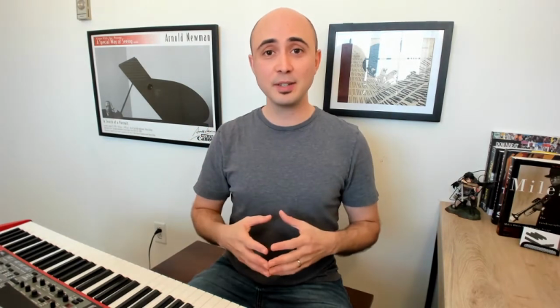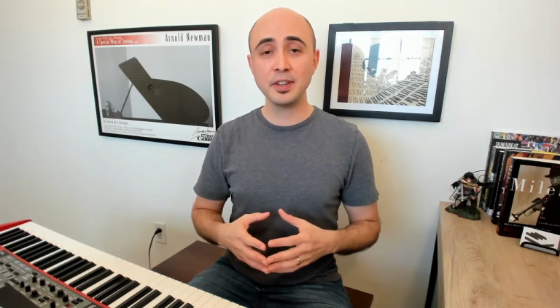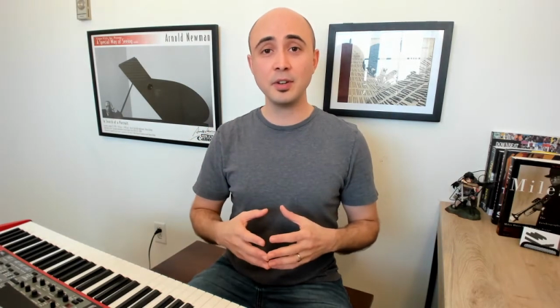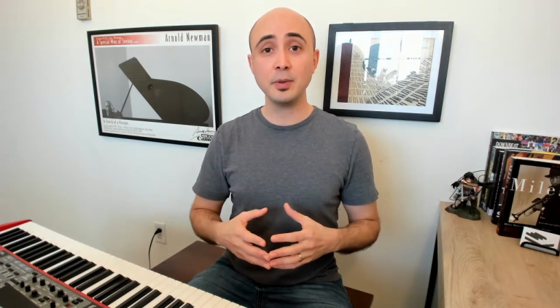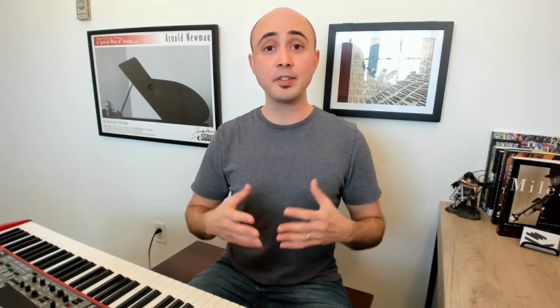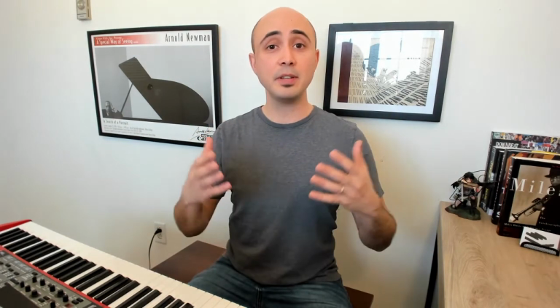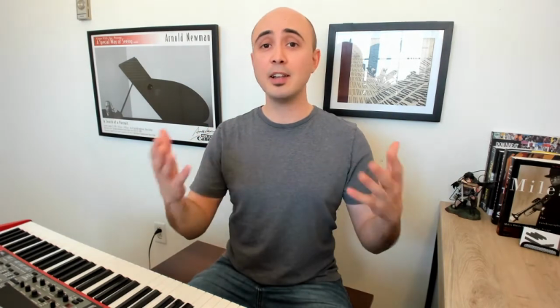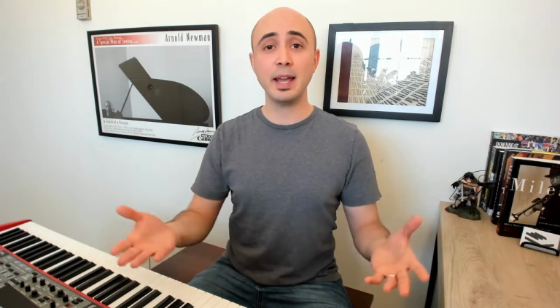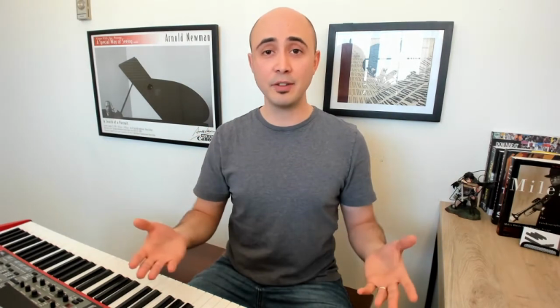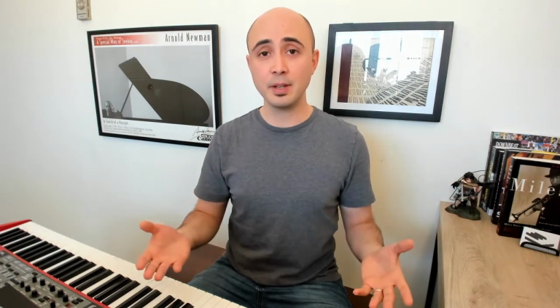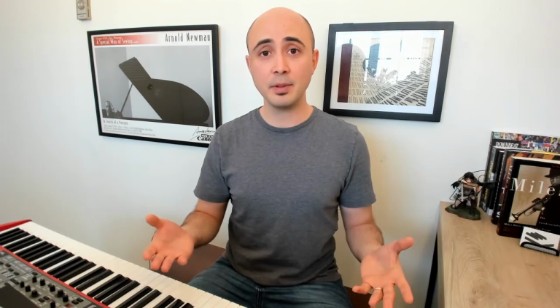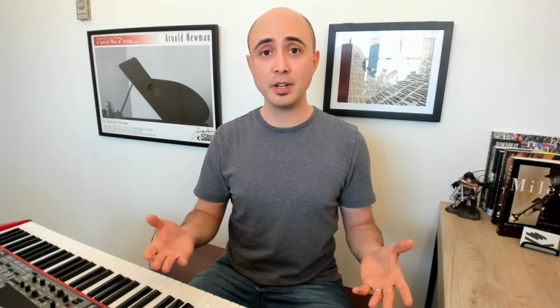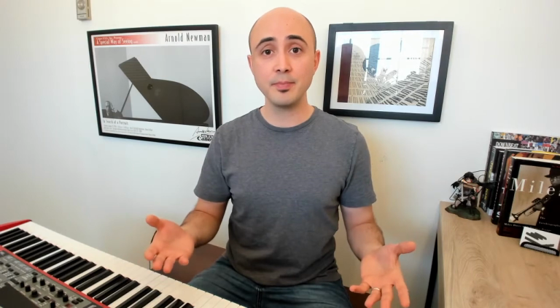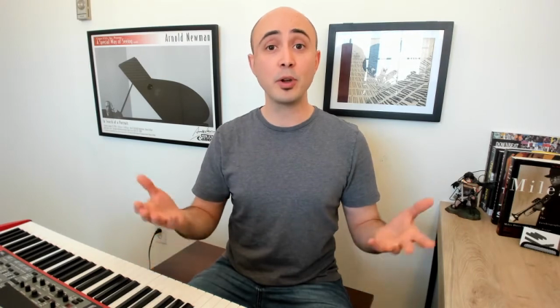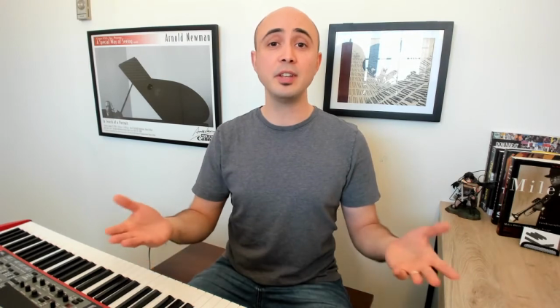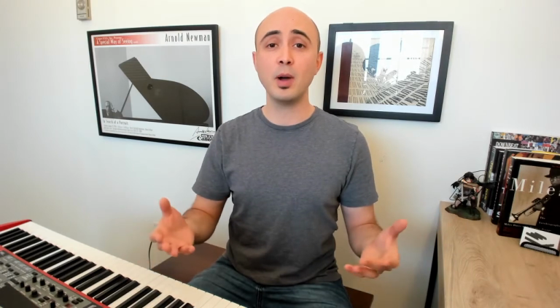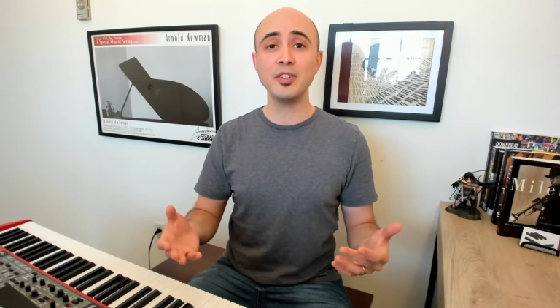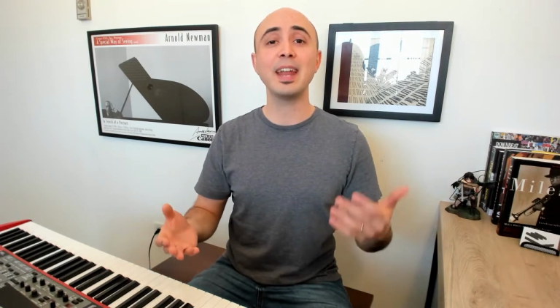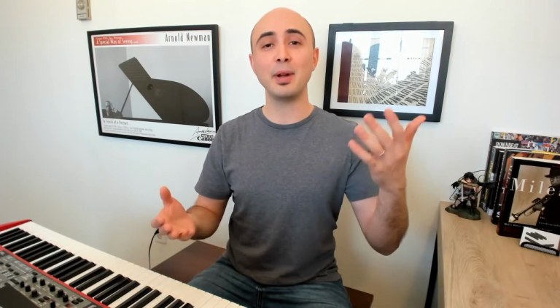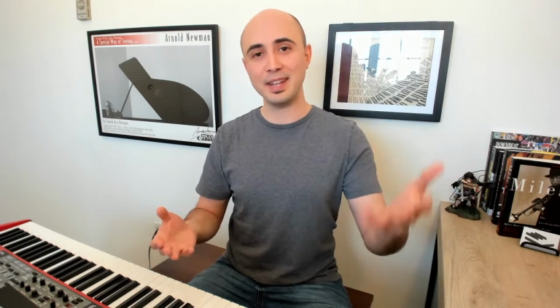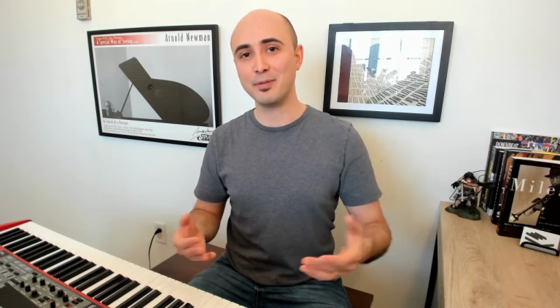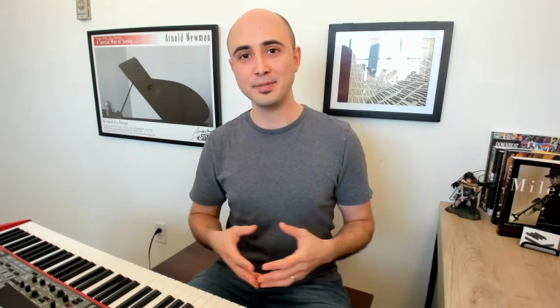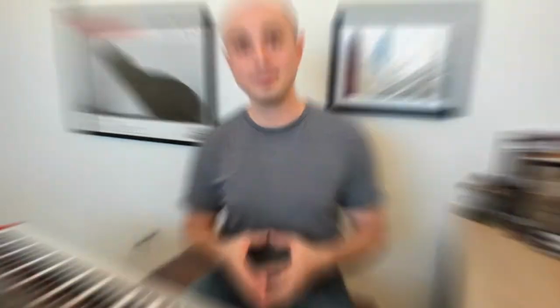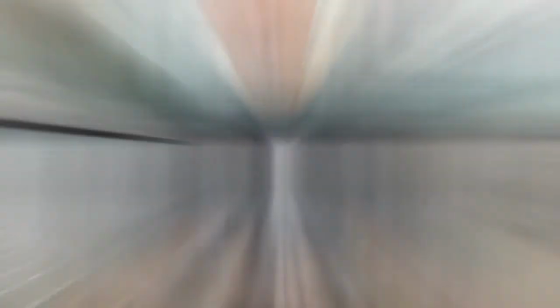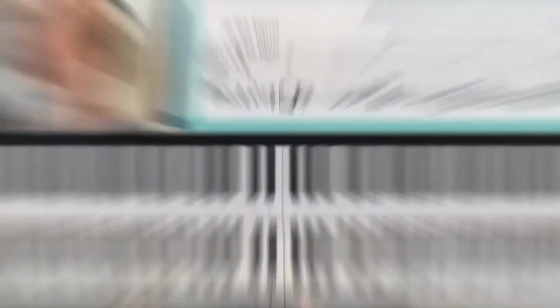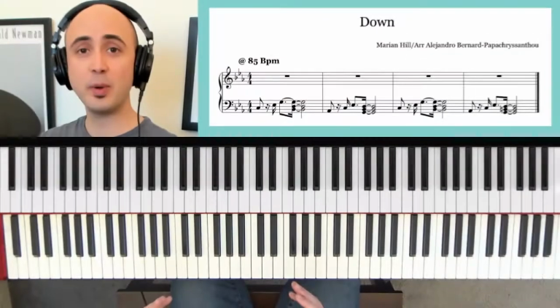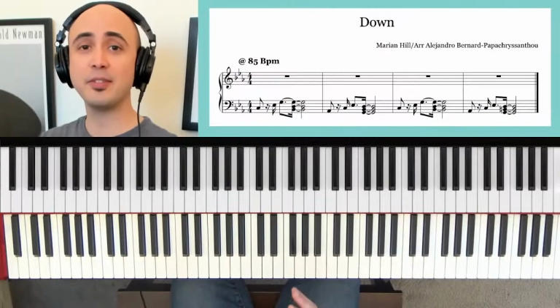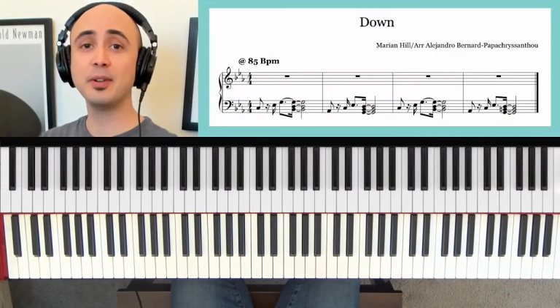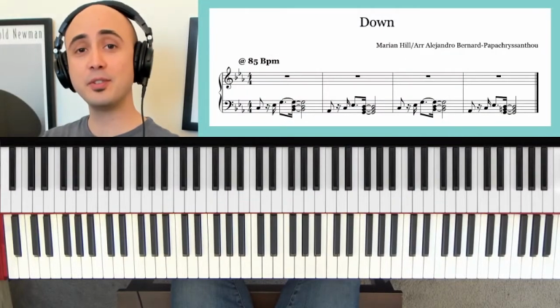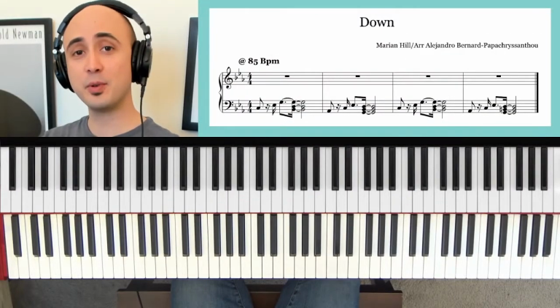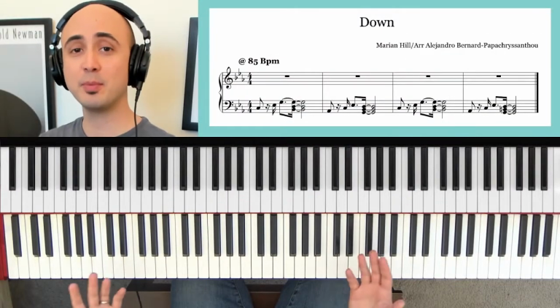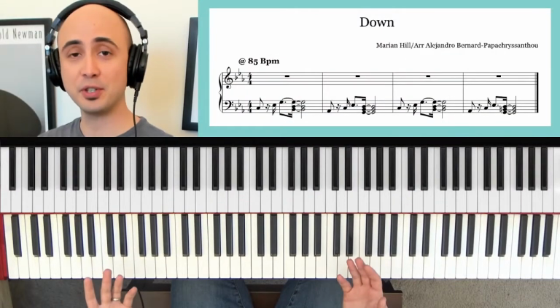To learn this song, you can simply follow my hands from the demonstration, or continue watching and I'll break it down for you. Here's the tutorial portion — I'm just going to play through it one time slowly.